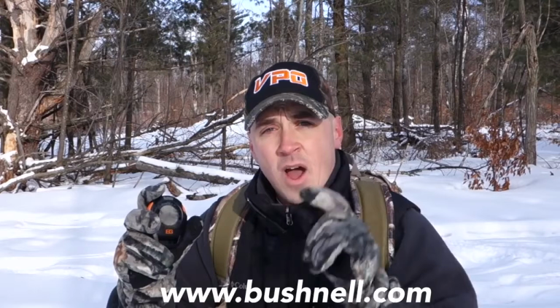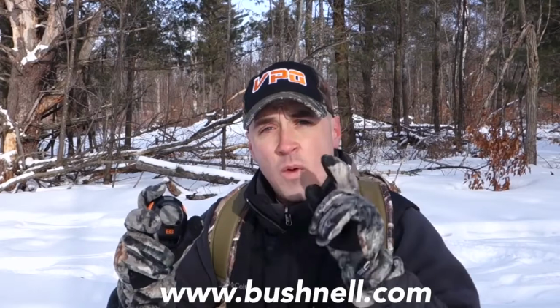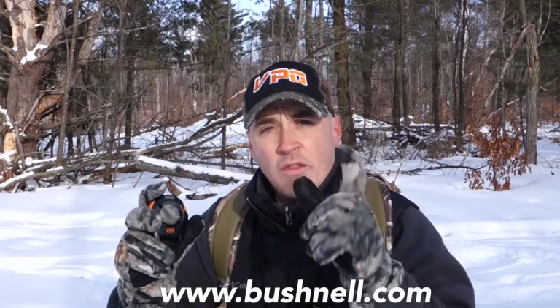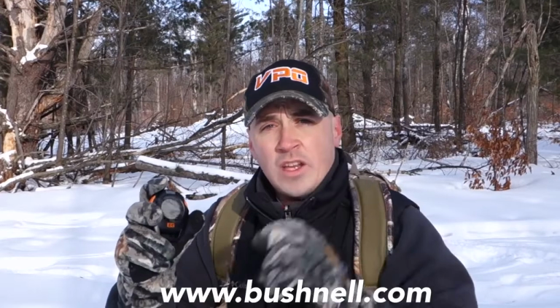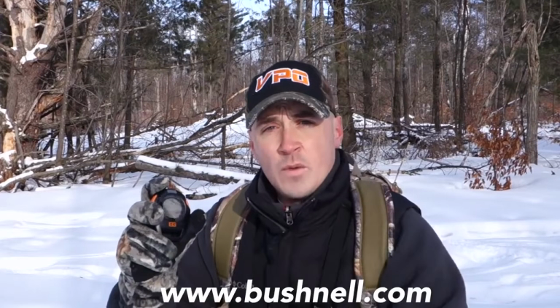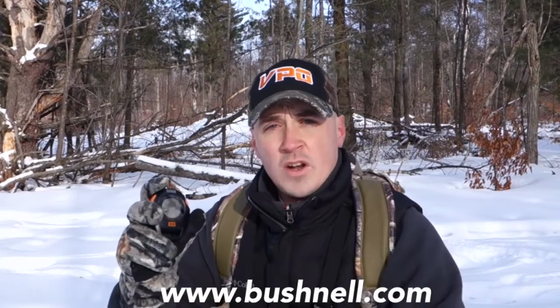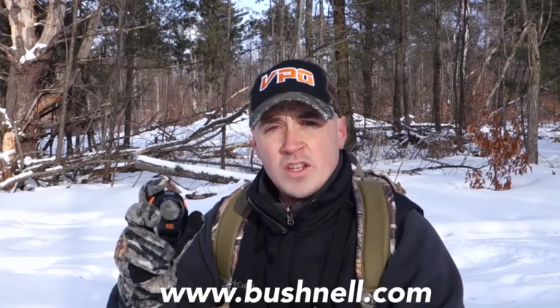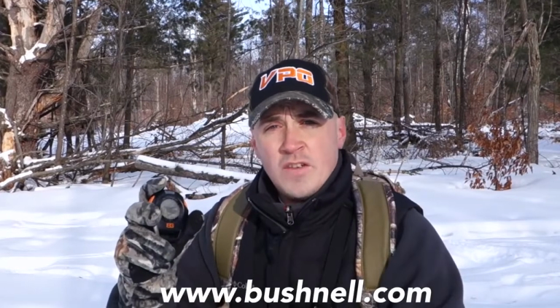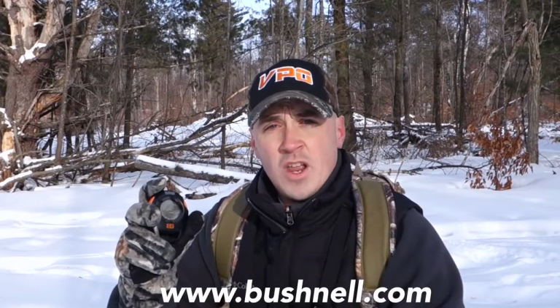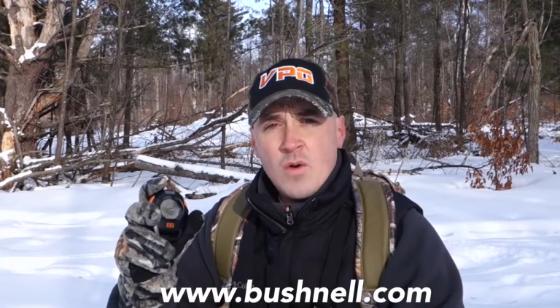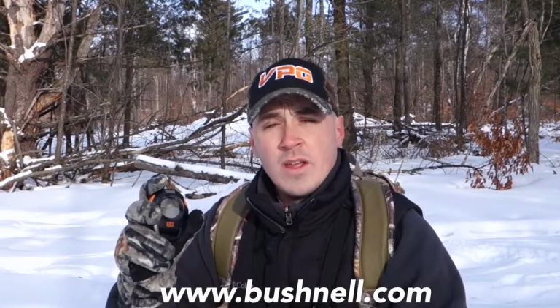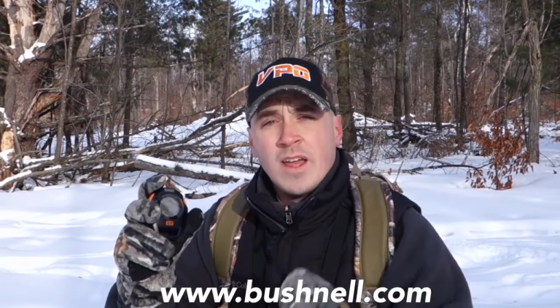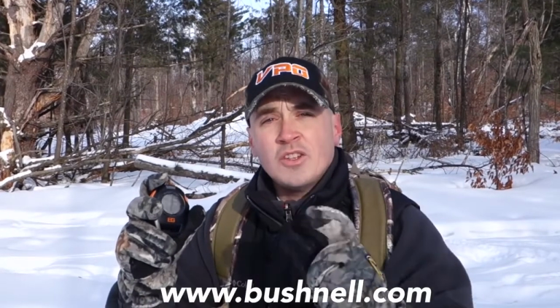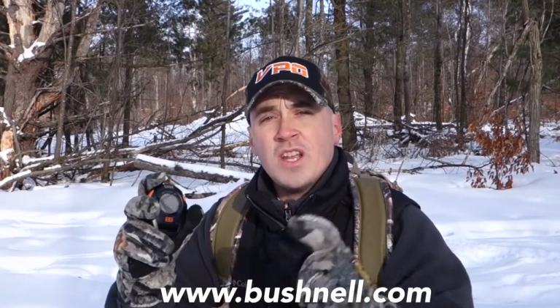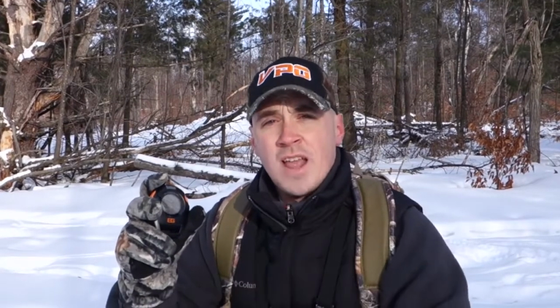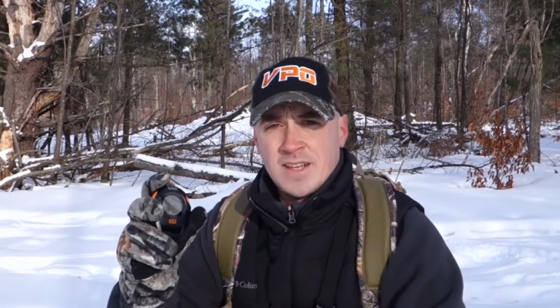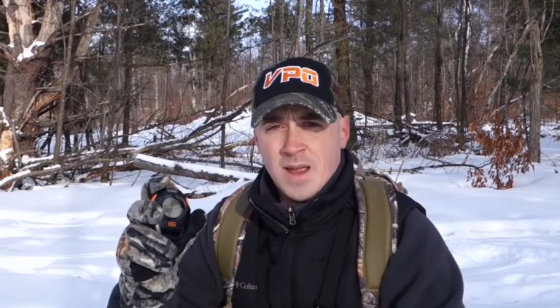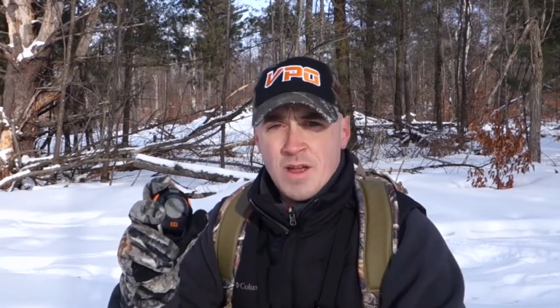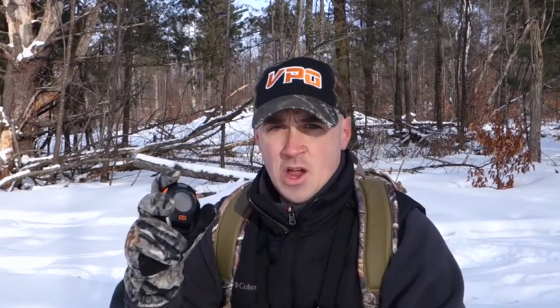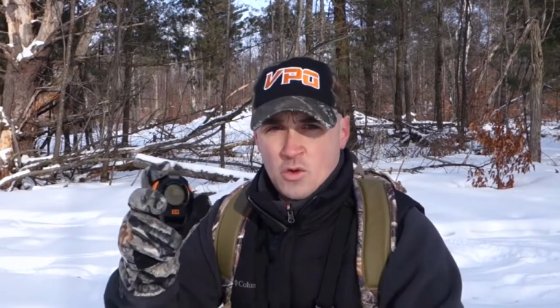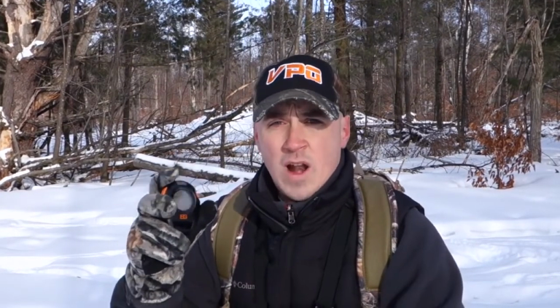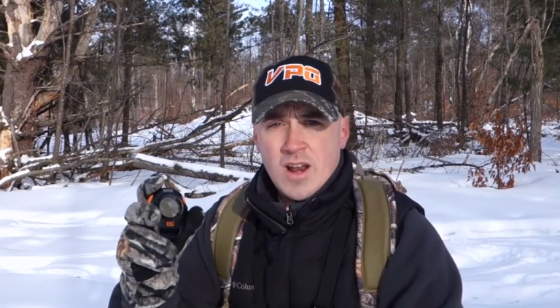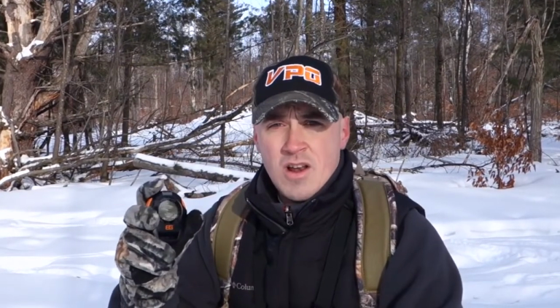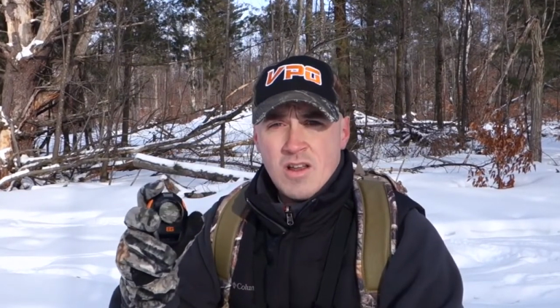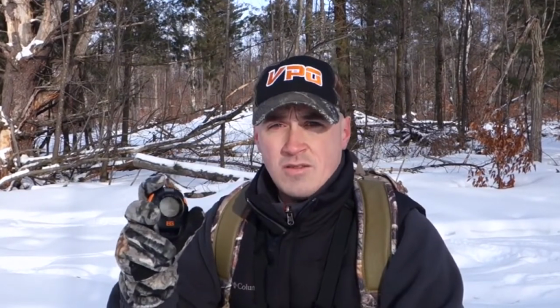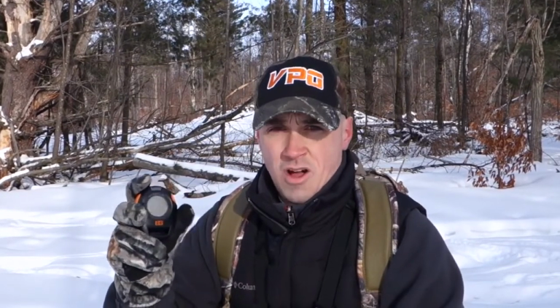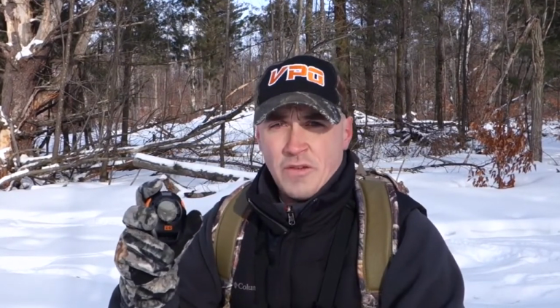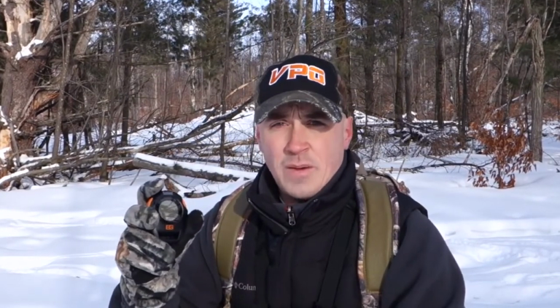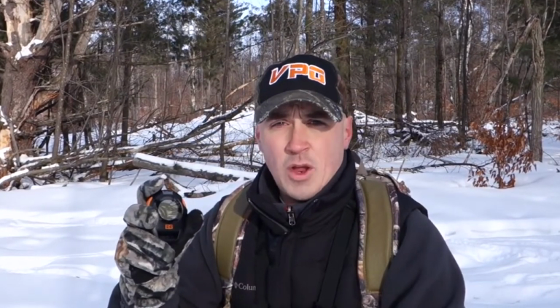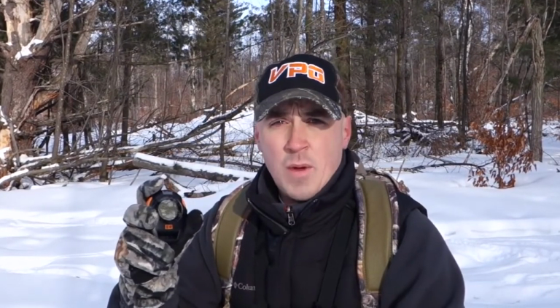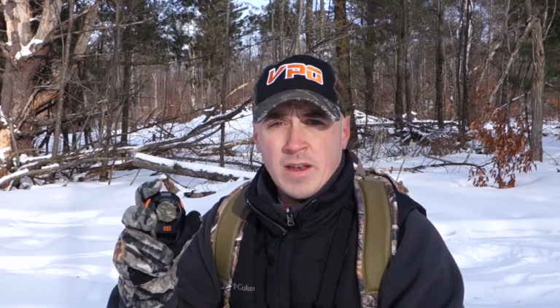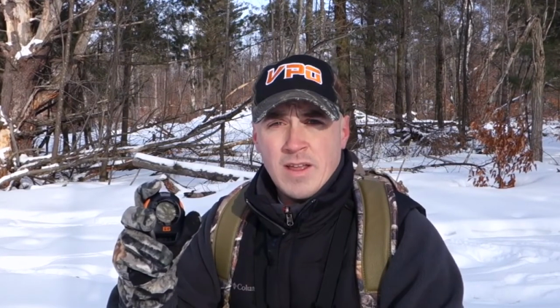I want to thank you for watching this video and I'll see you next time right here on the VPO Minute.